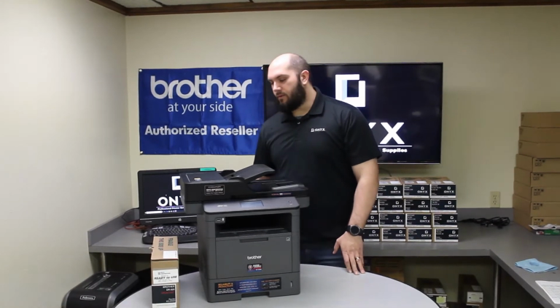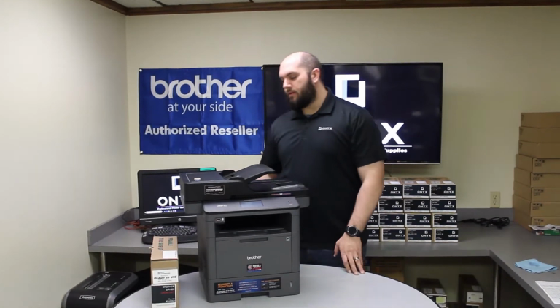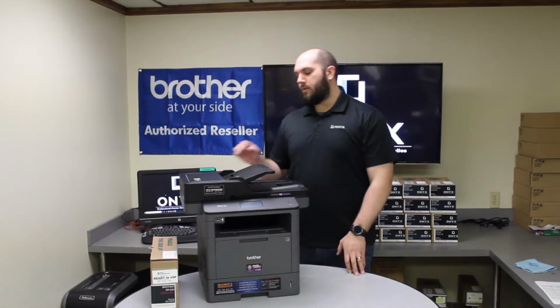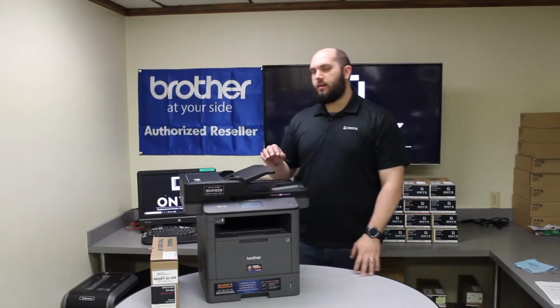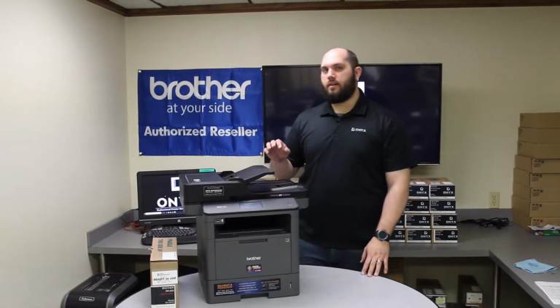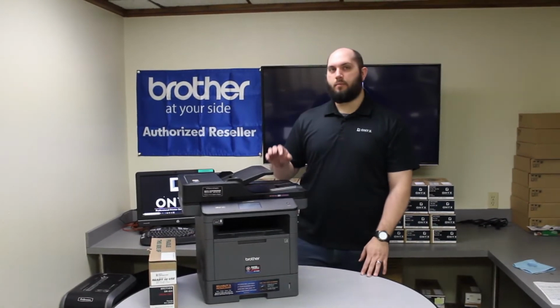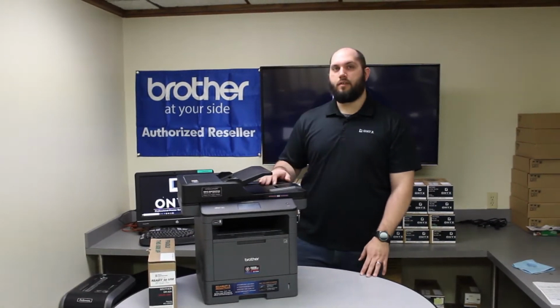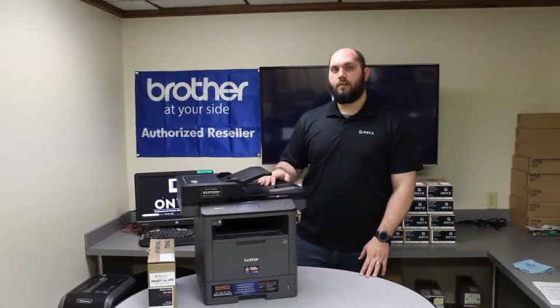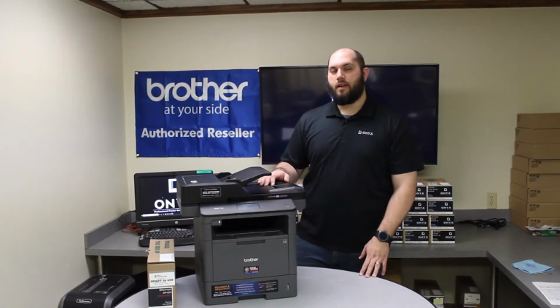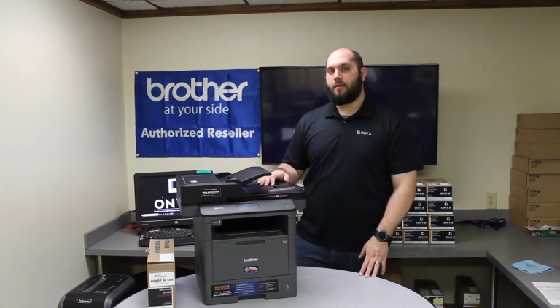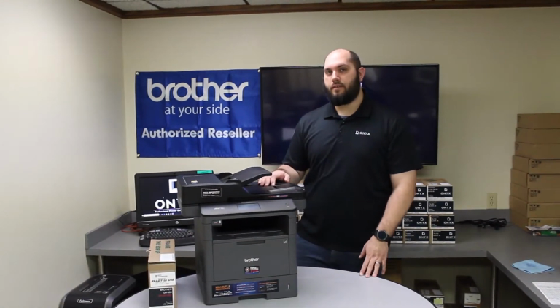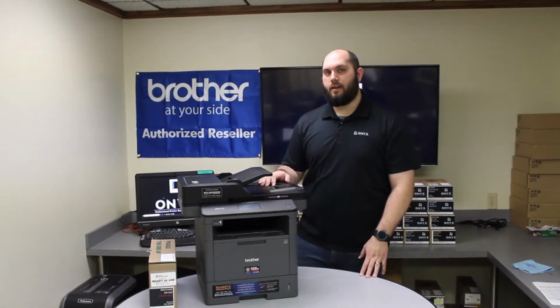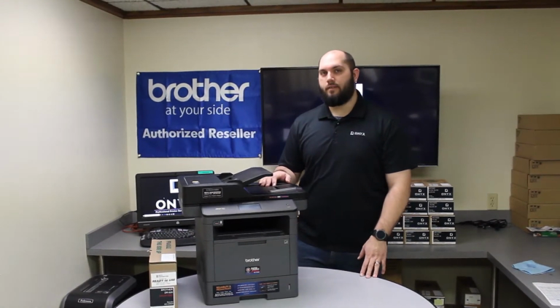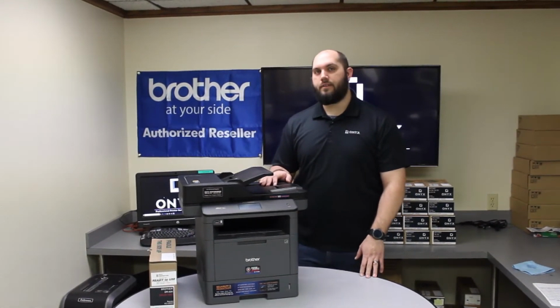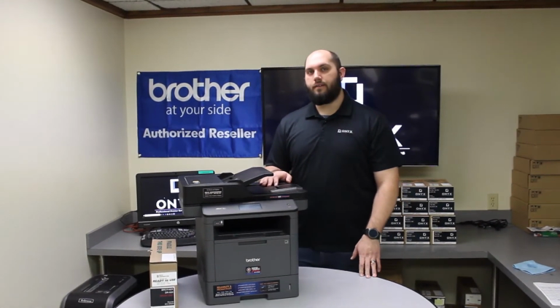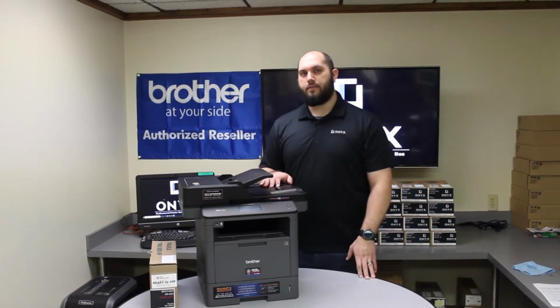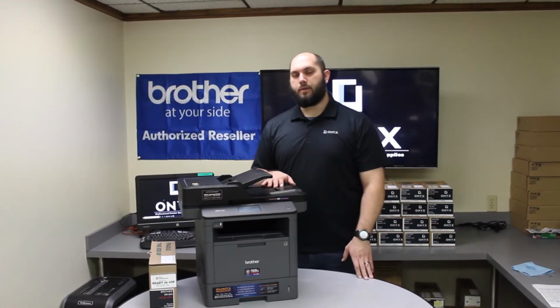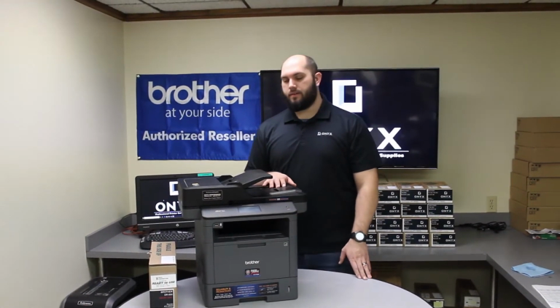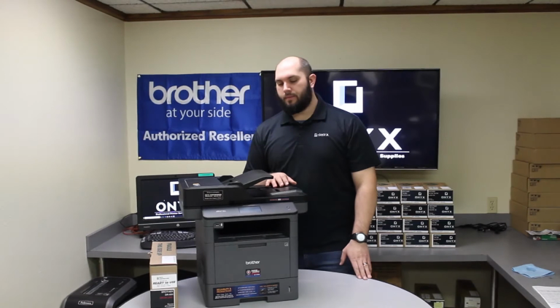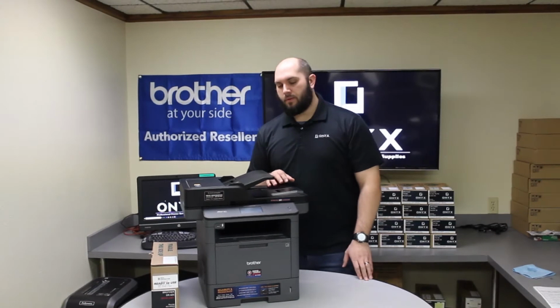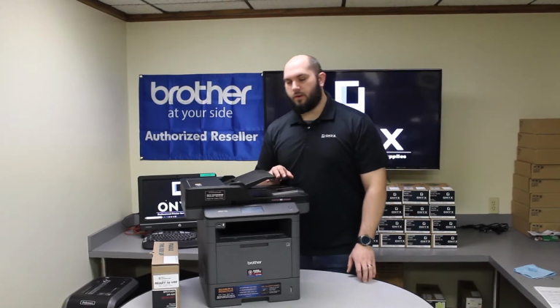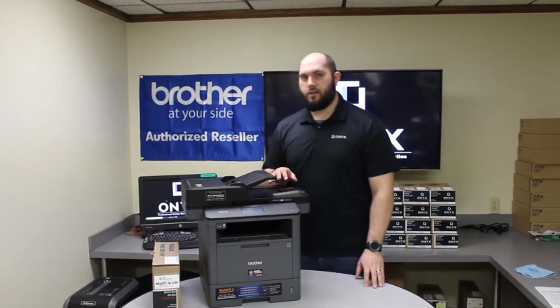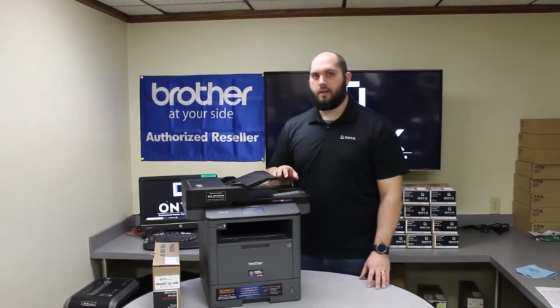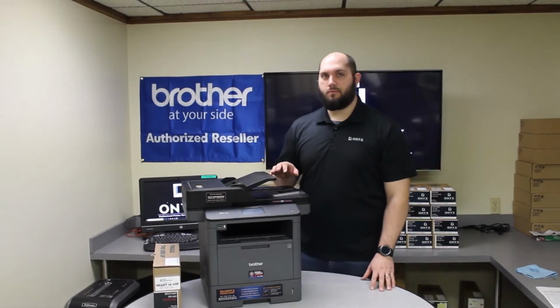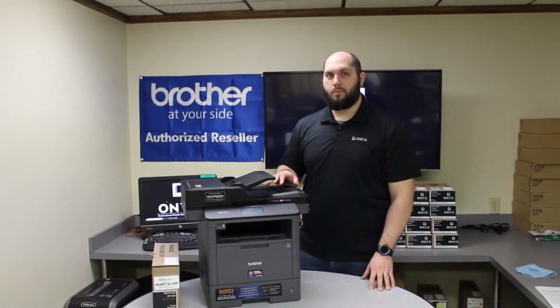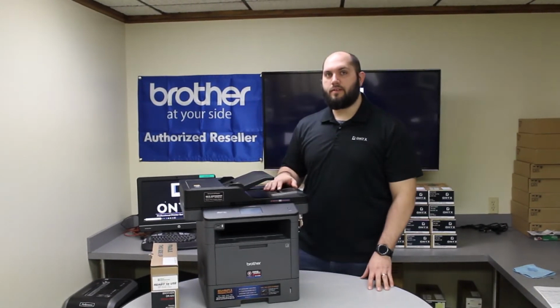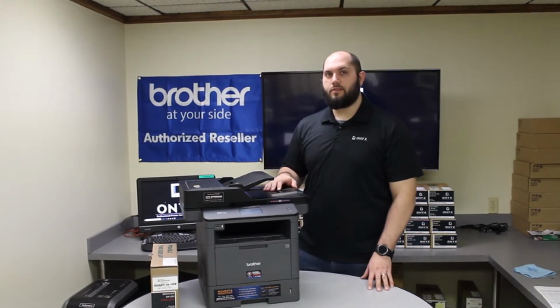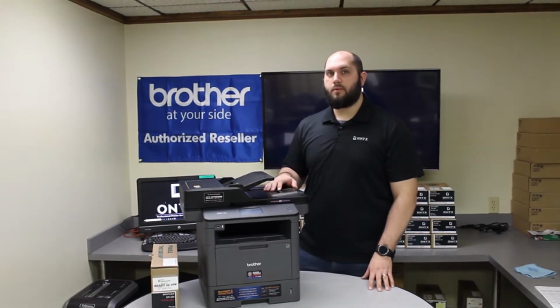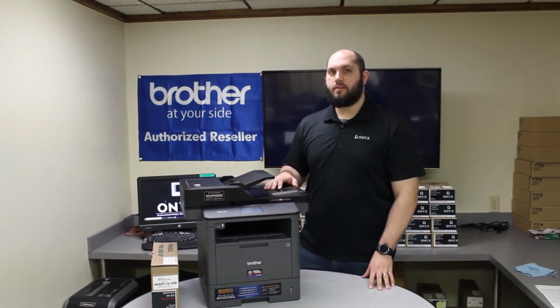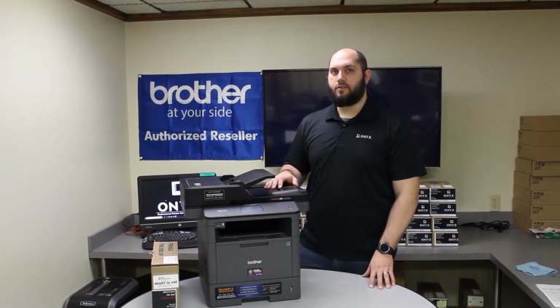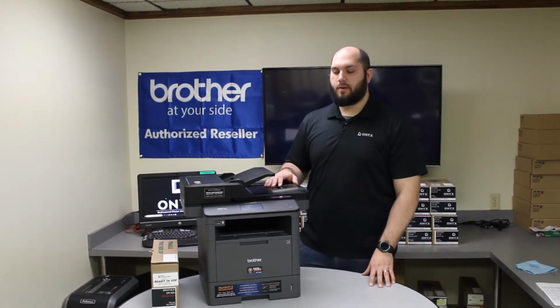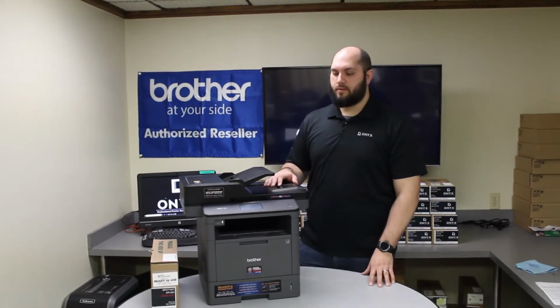Today we're going to be working on a Brother MFC-L5850 printer. We're going to show you how to replace the drum and reset the drum counter.